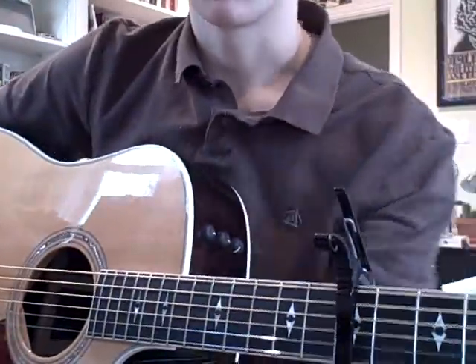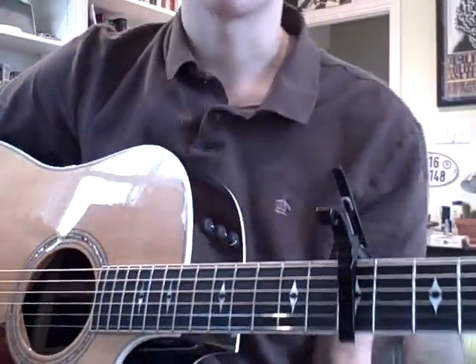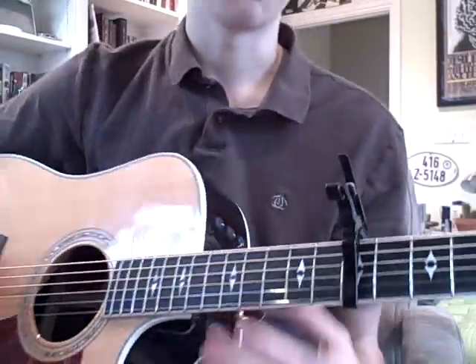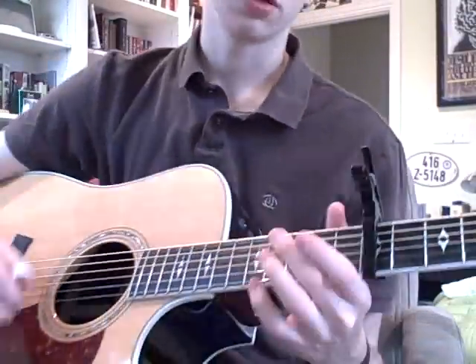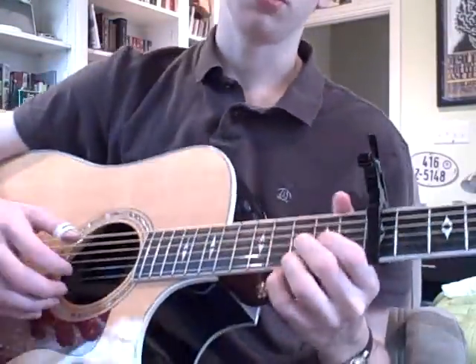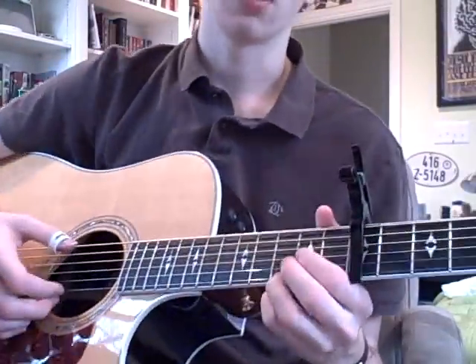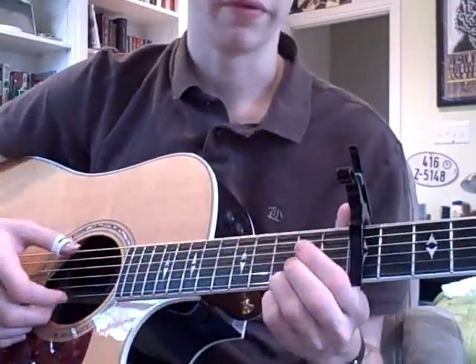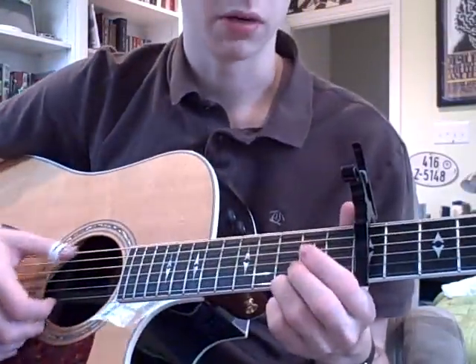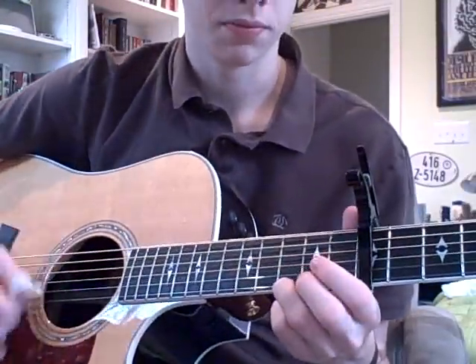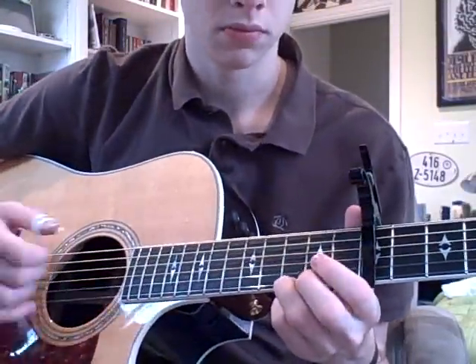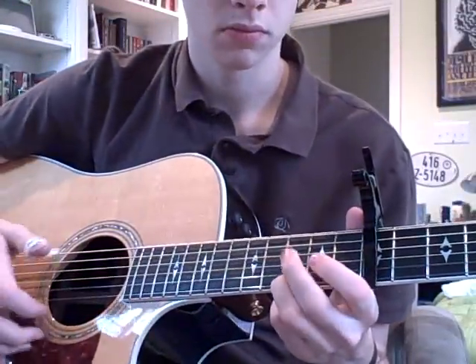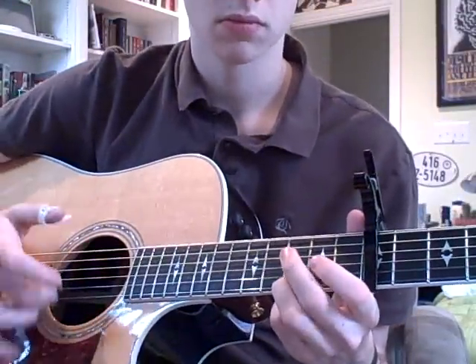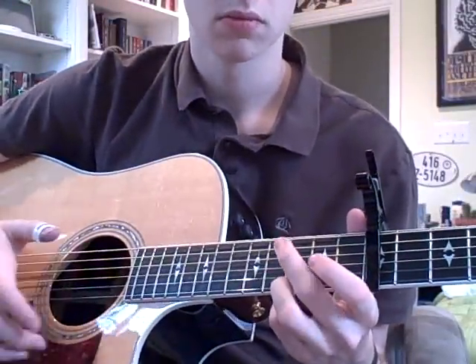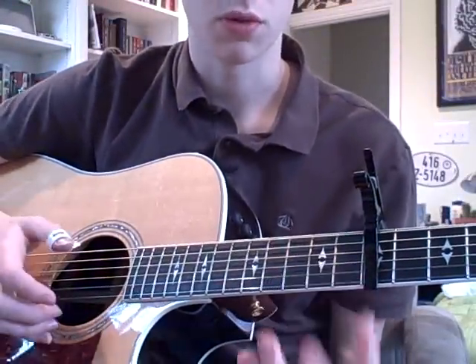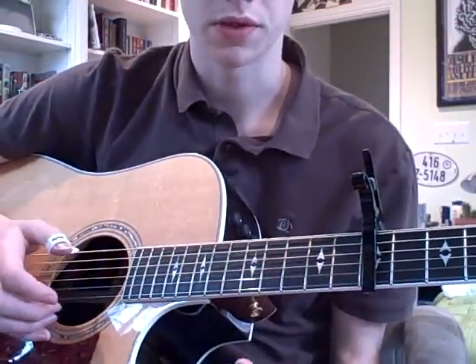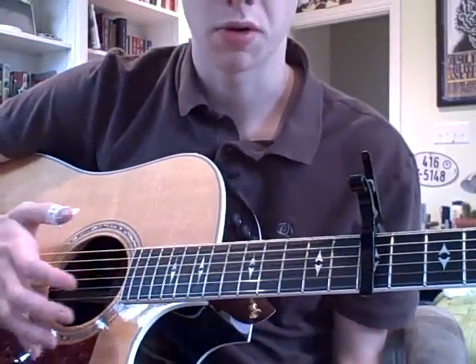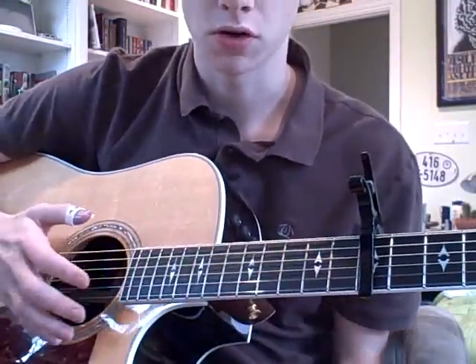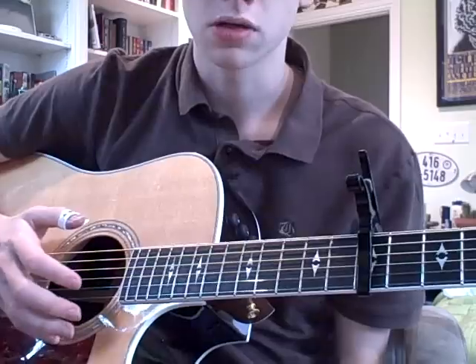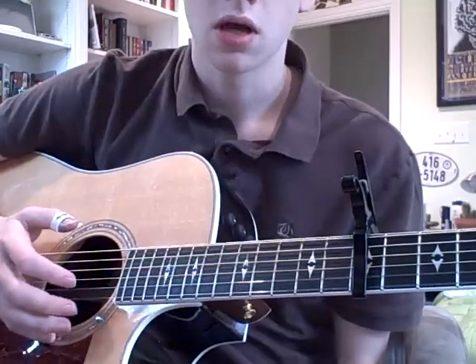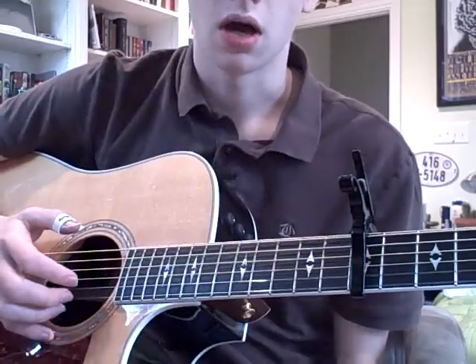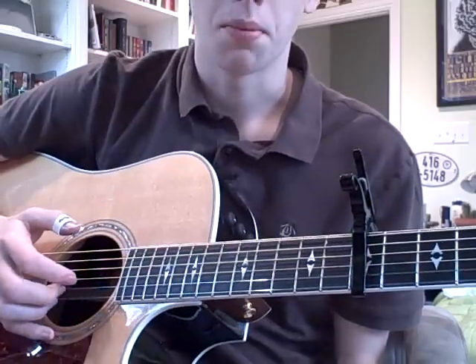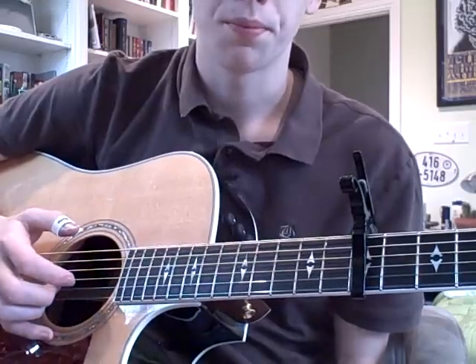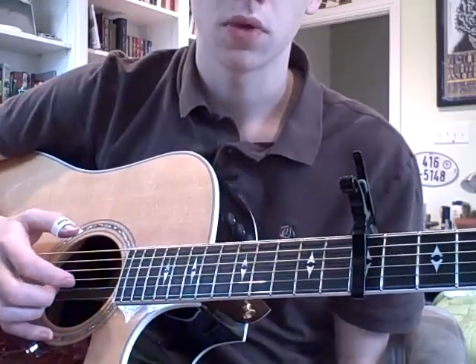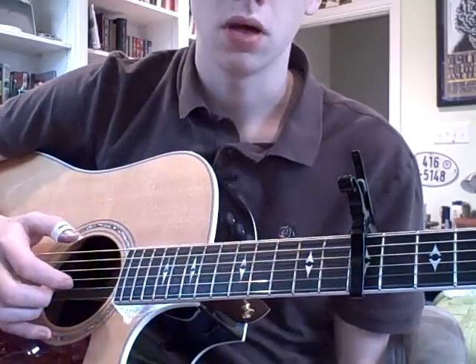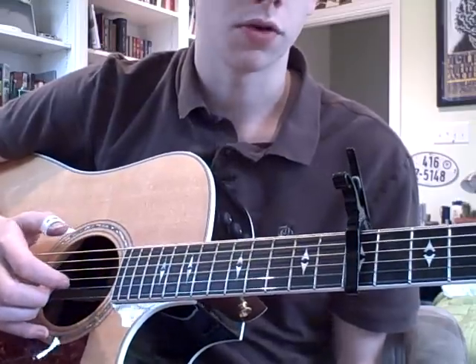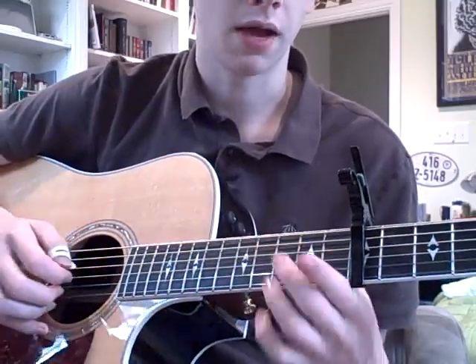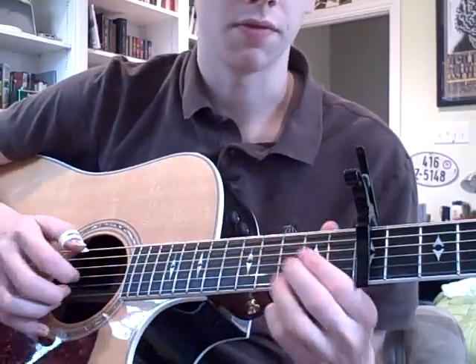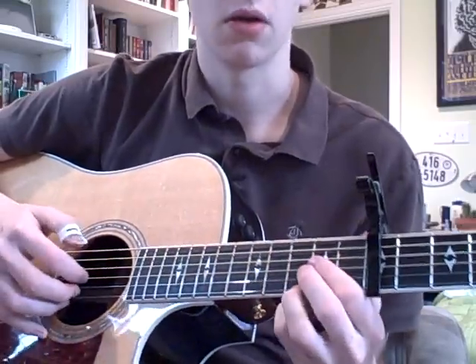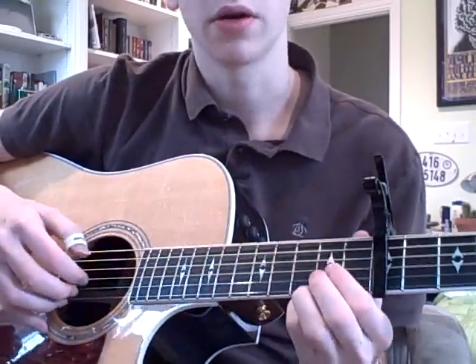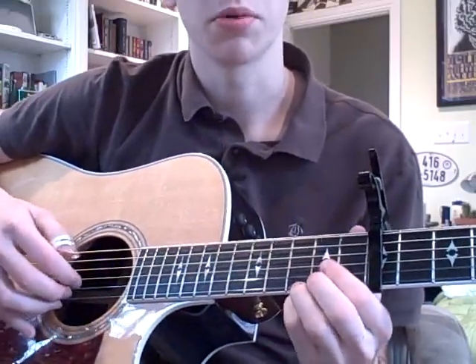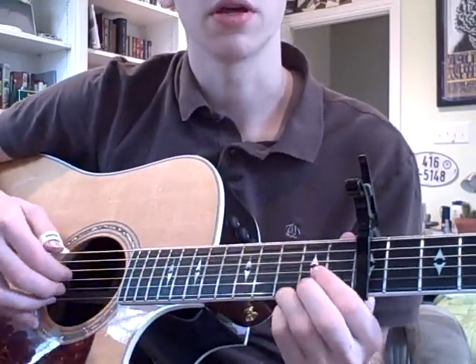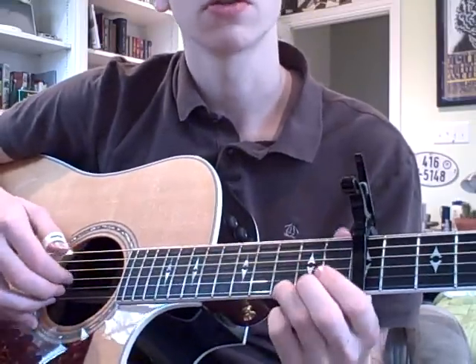Welcome to part two of Swept Away's Sentimental Version. In the first half of the video, you learned how to play this.